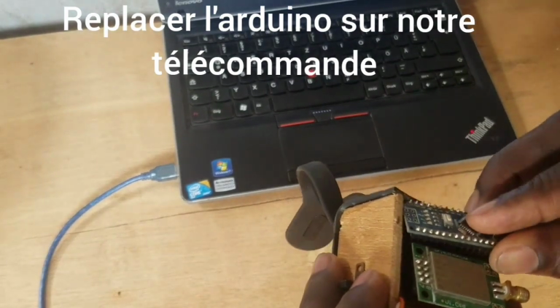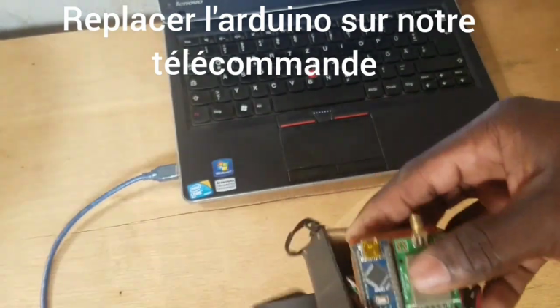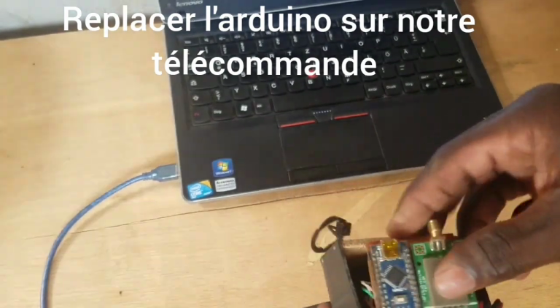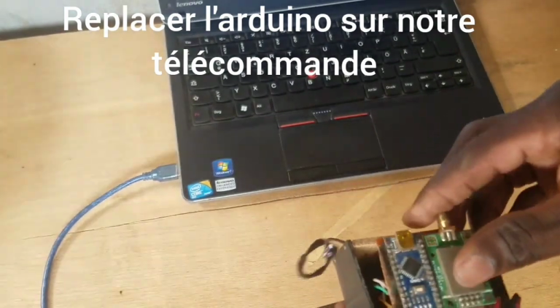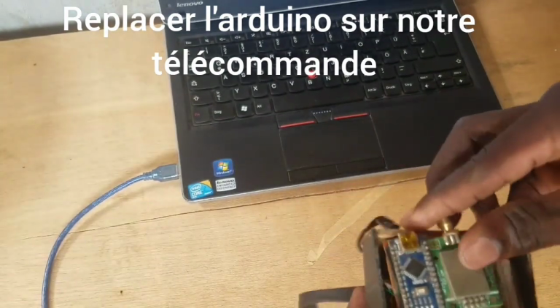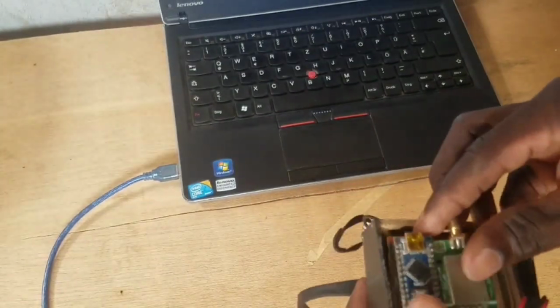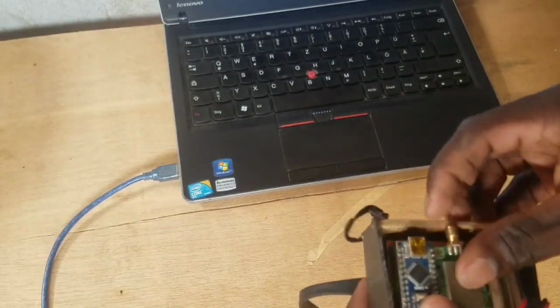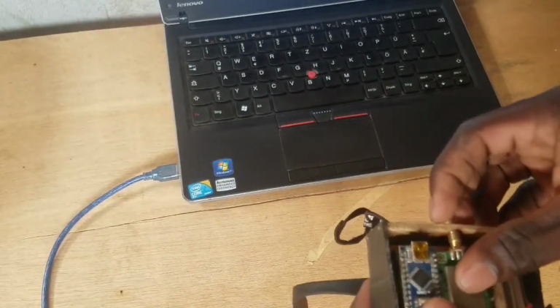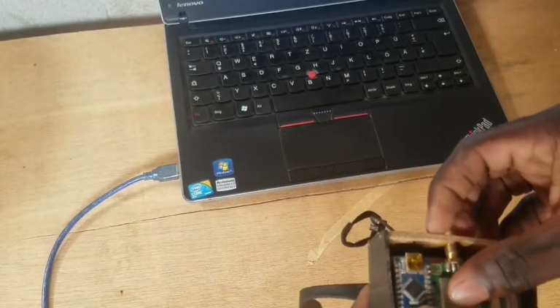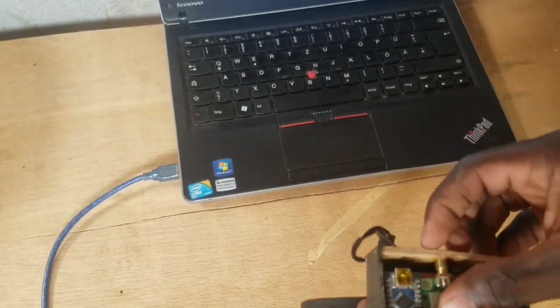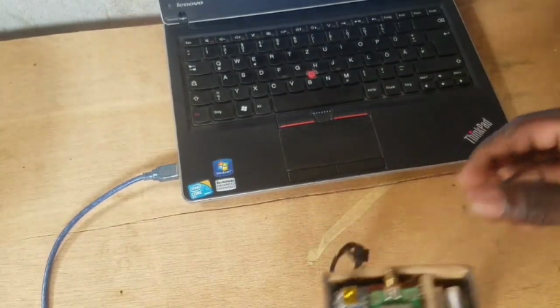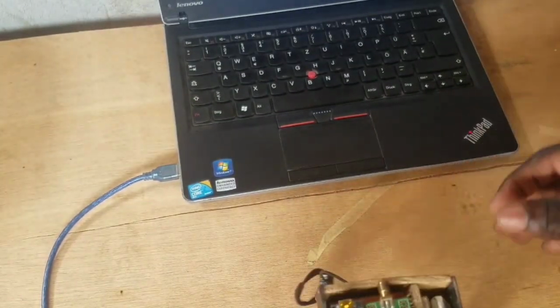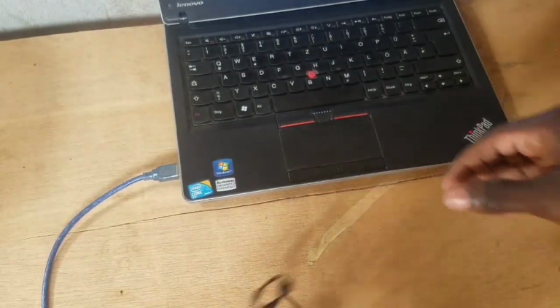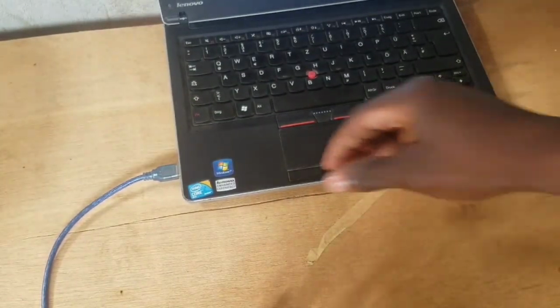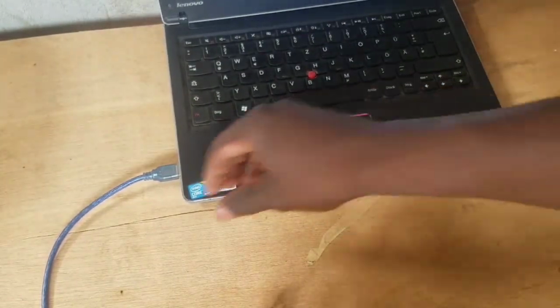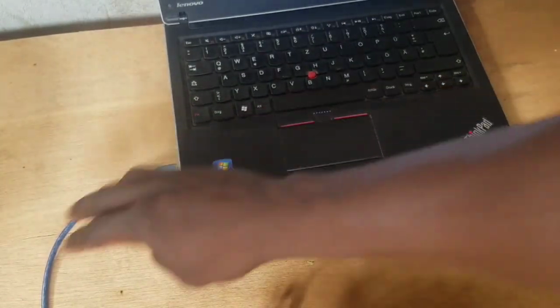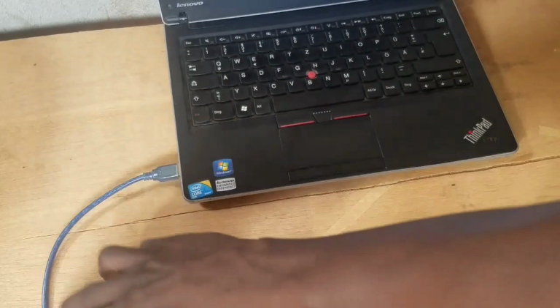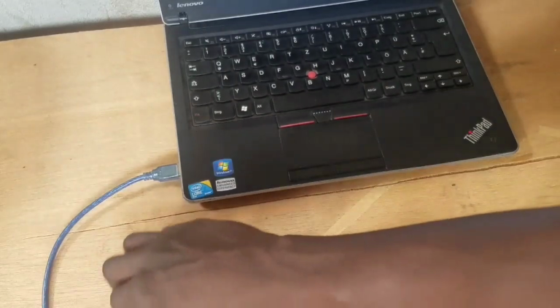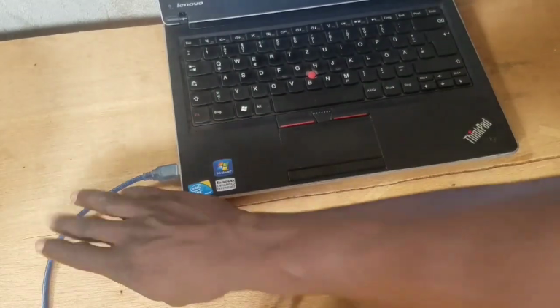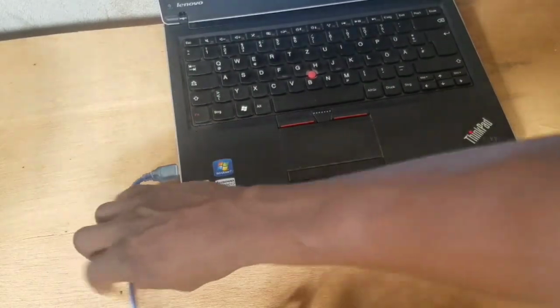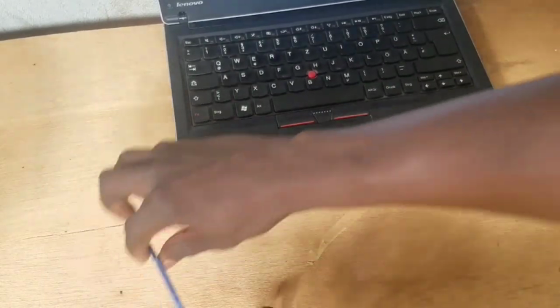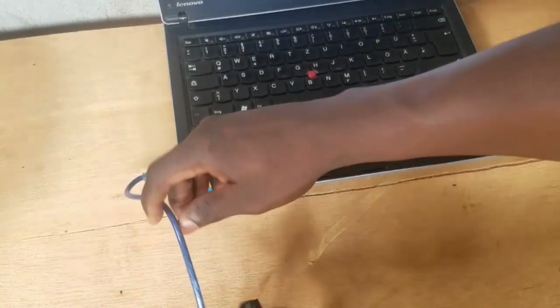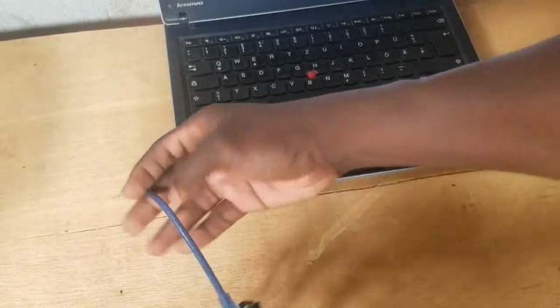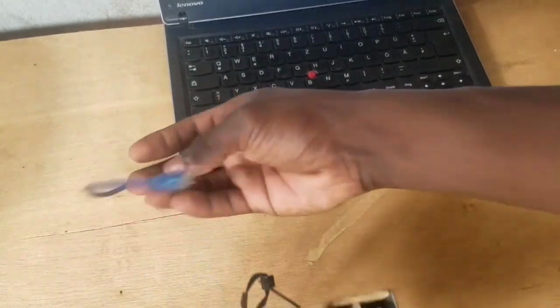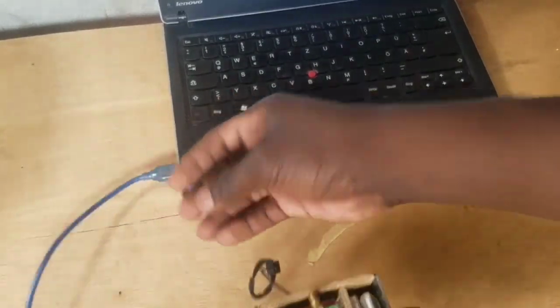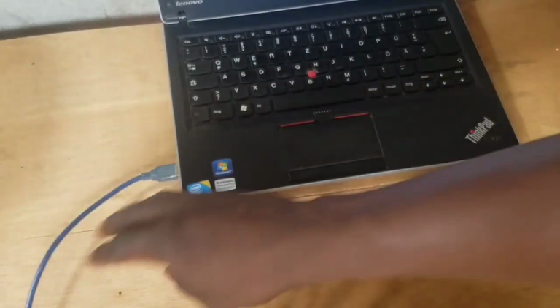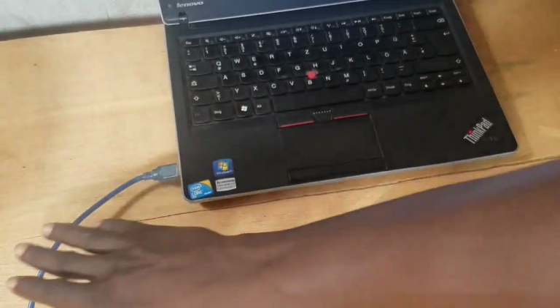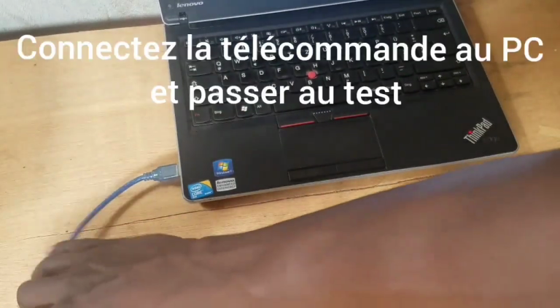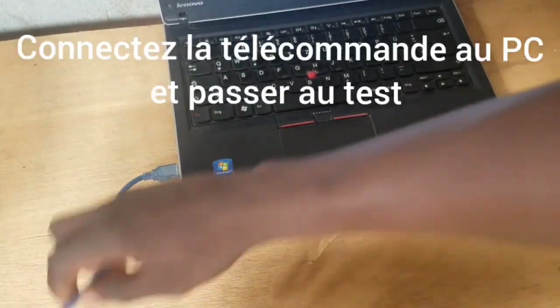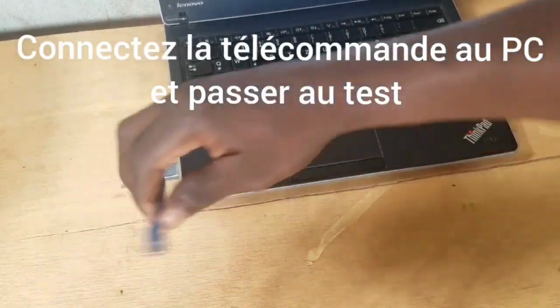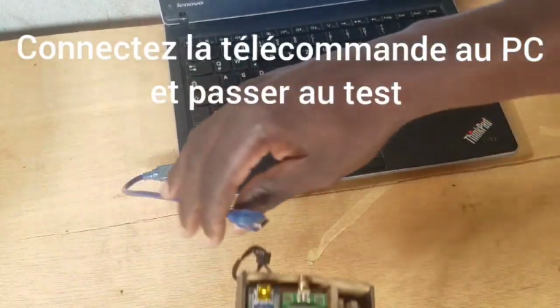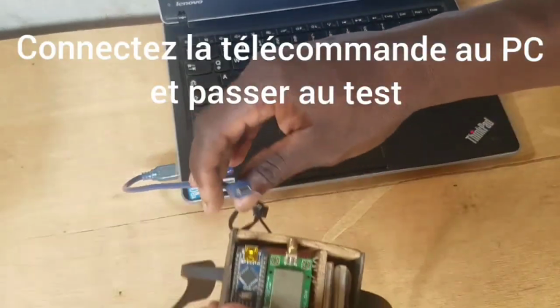After this, put back the Arduino on the remote and make the test.